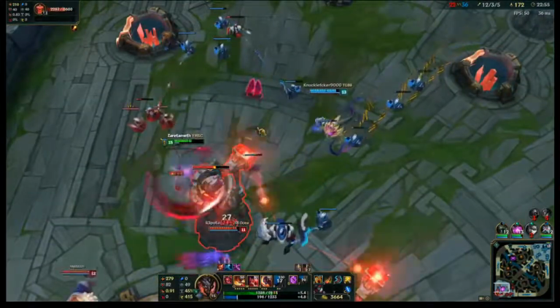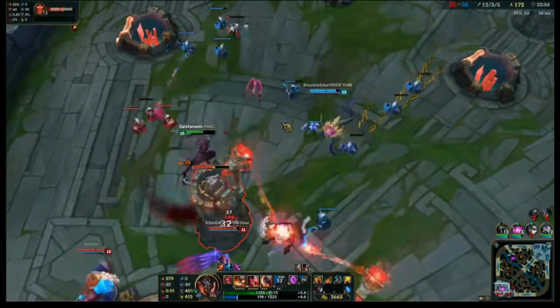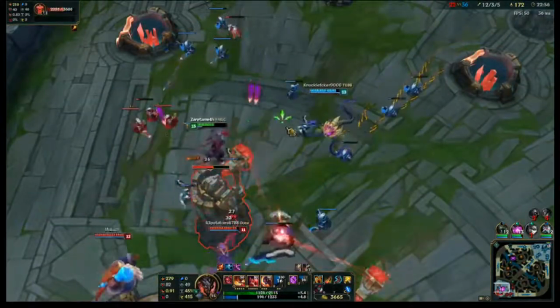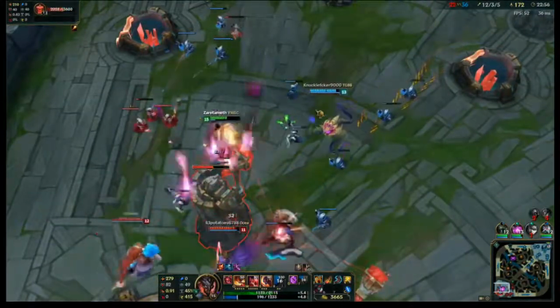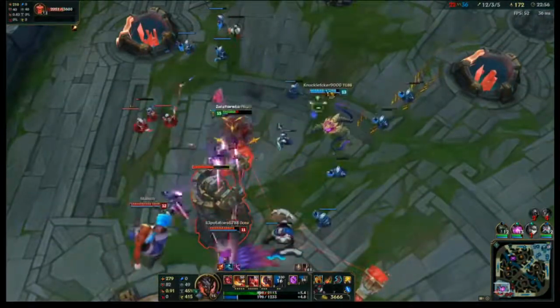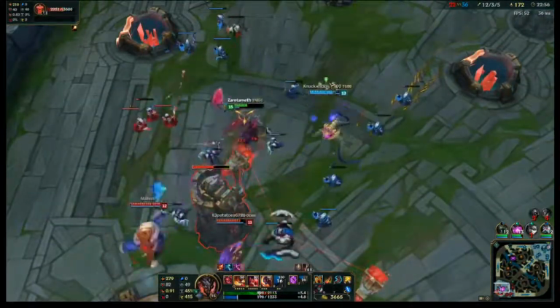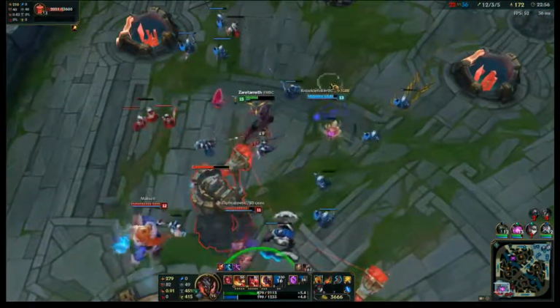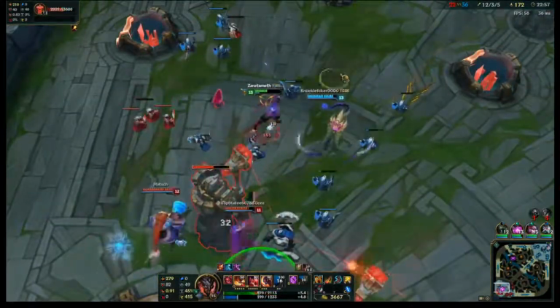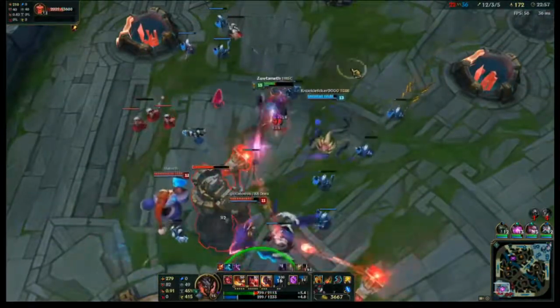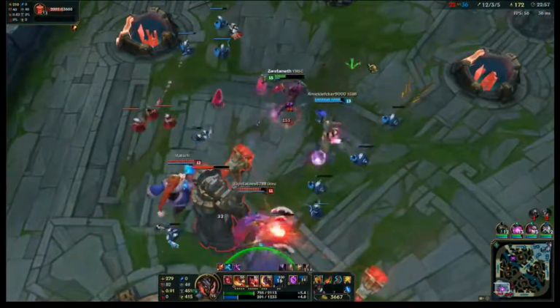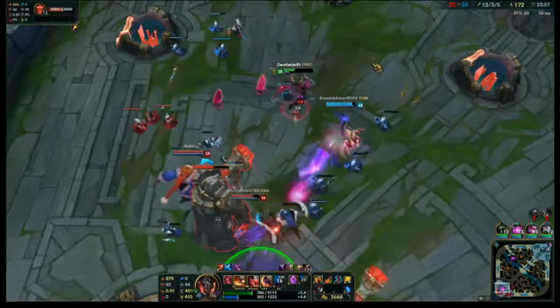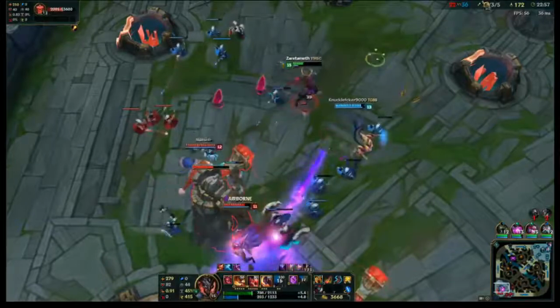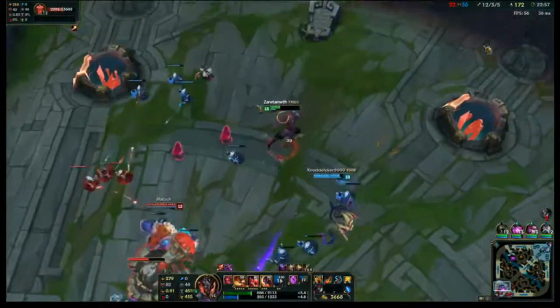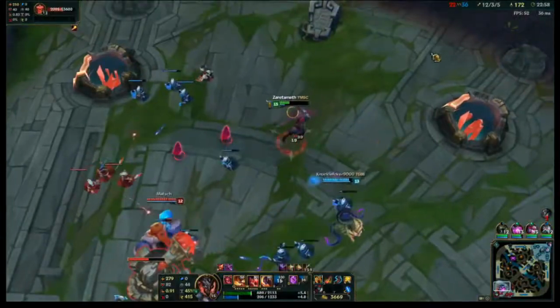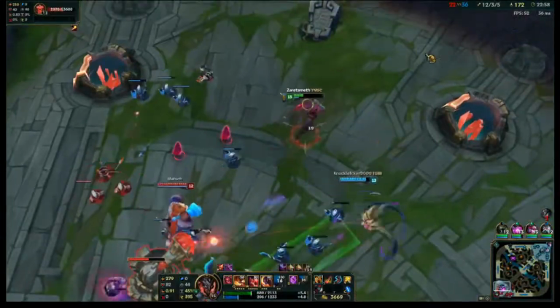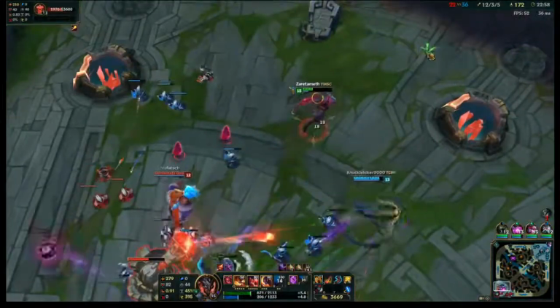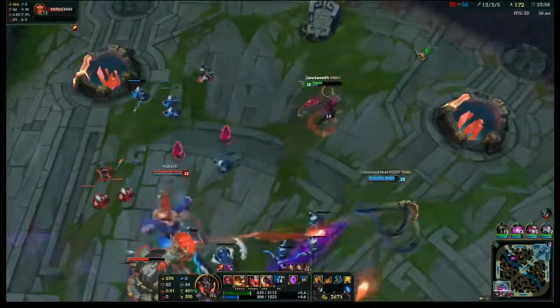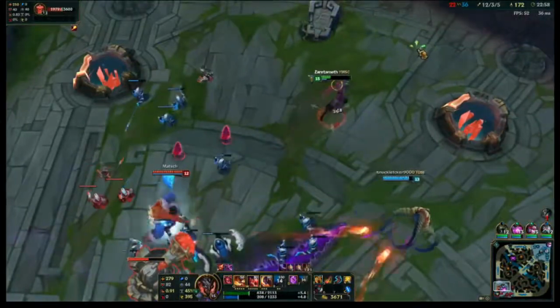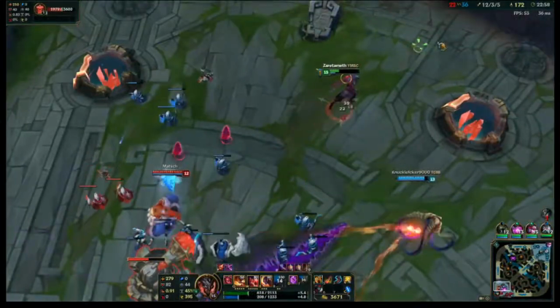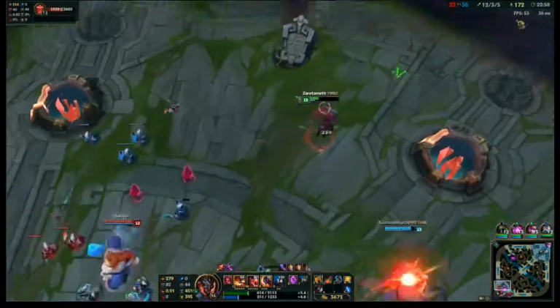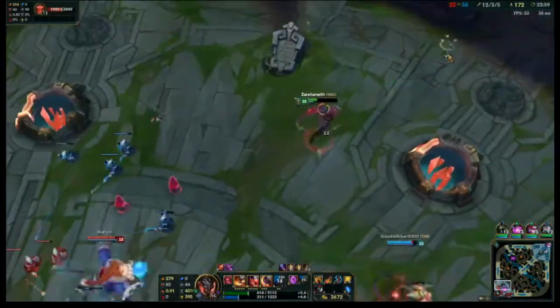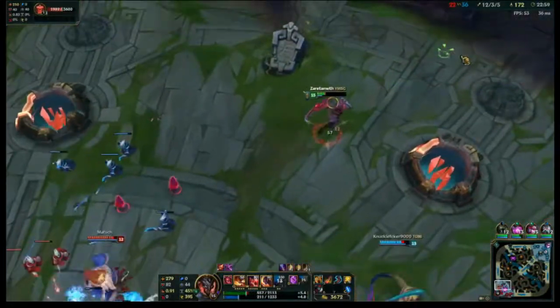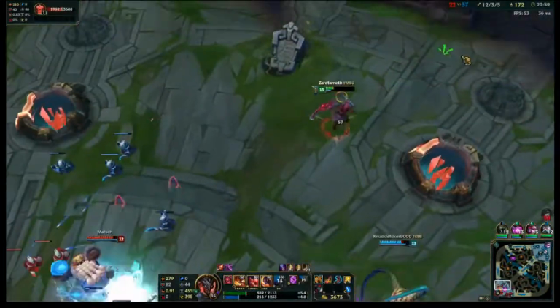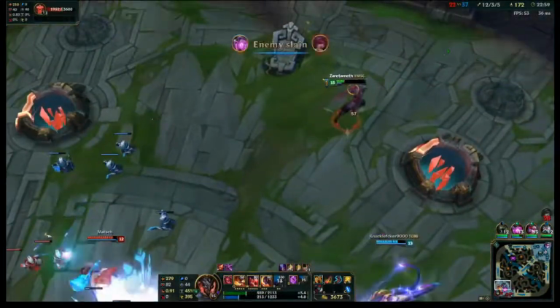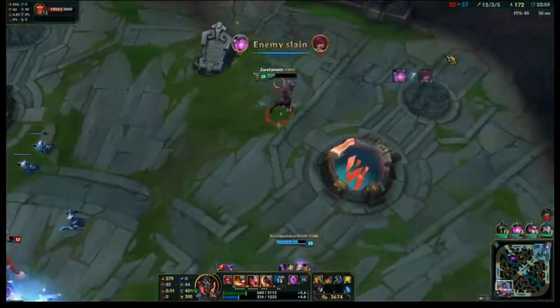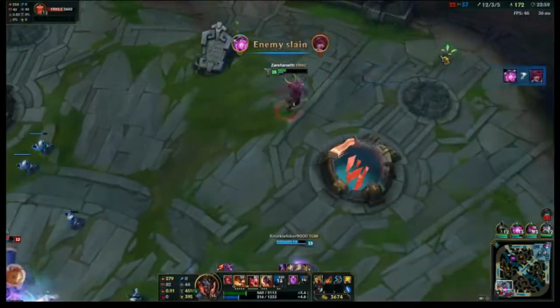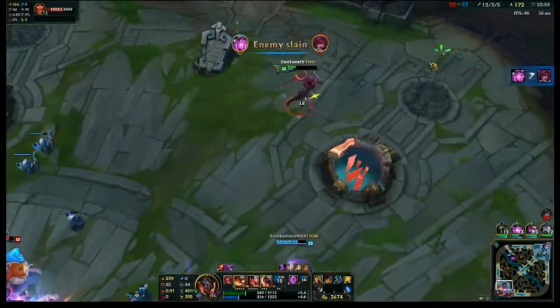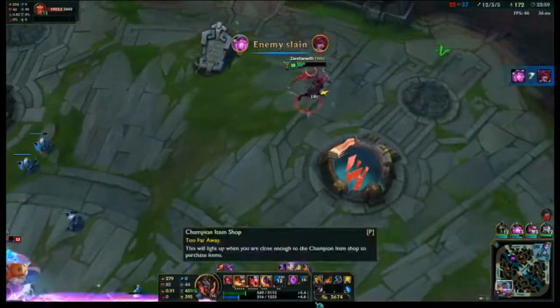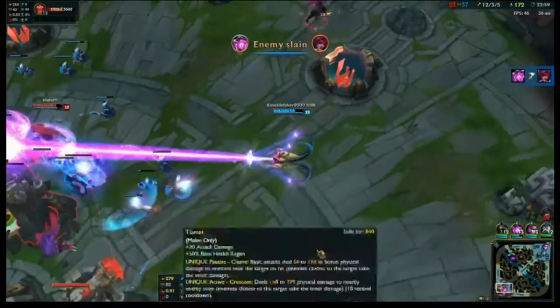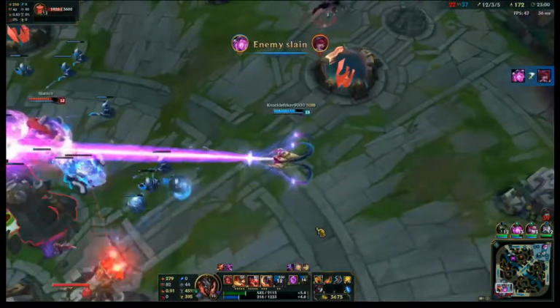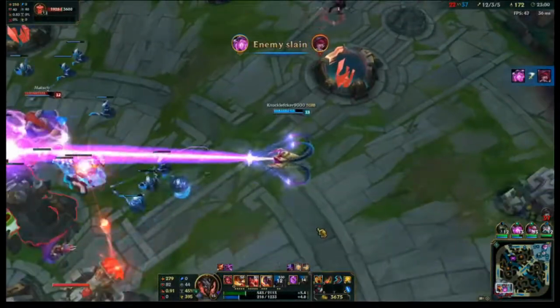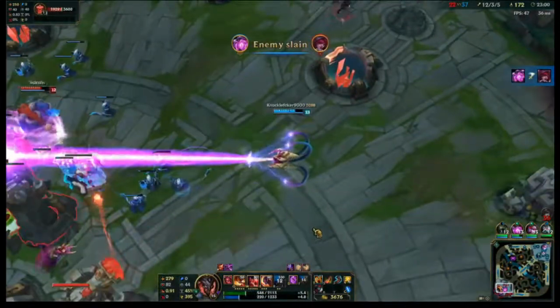The rest of their team's up, so I get out of there. Cain doesn't really need Flash because of his Q mobility.